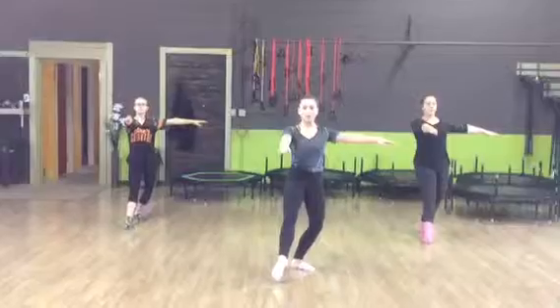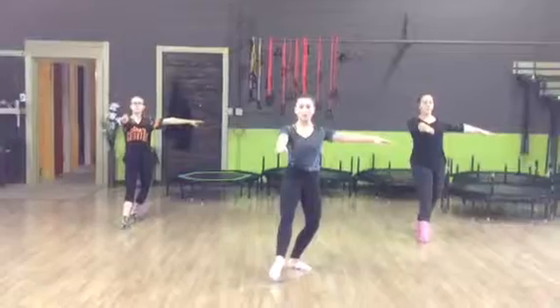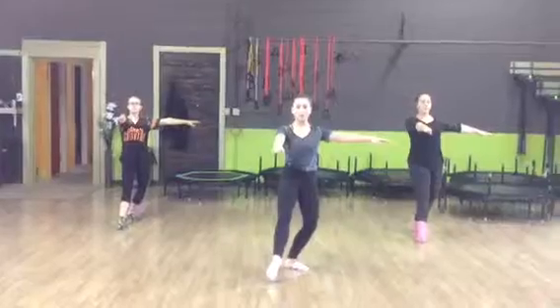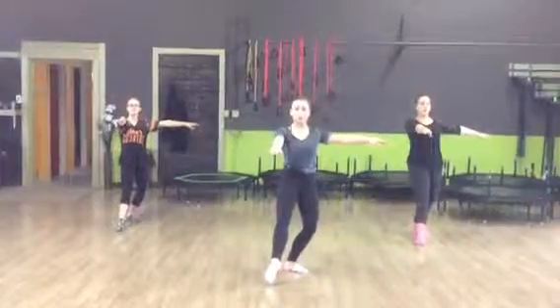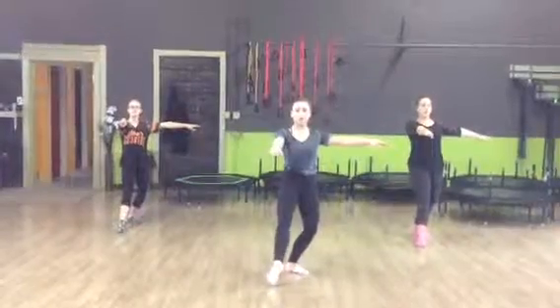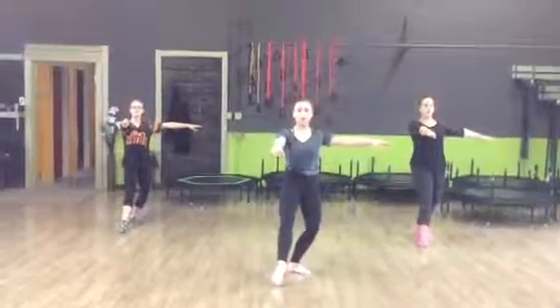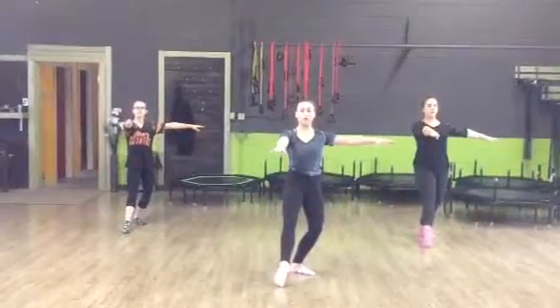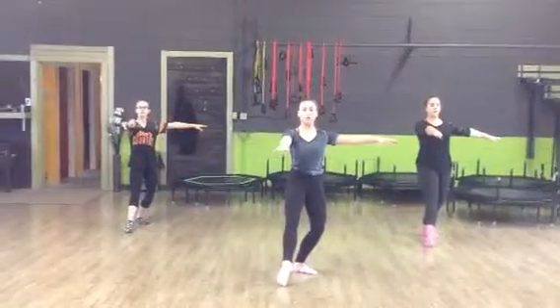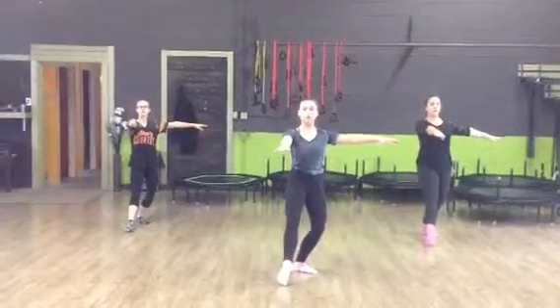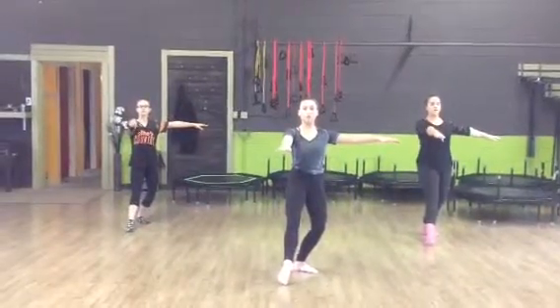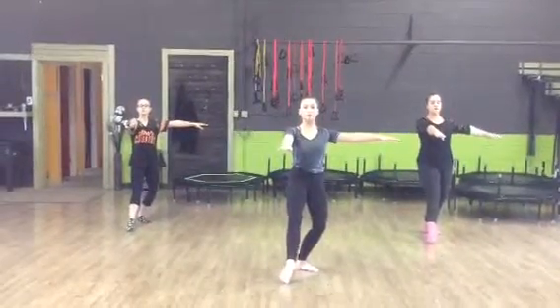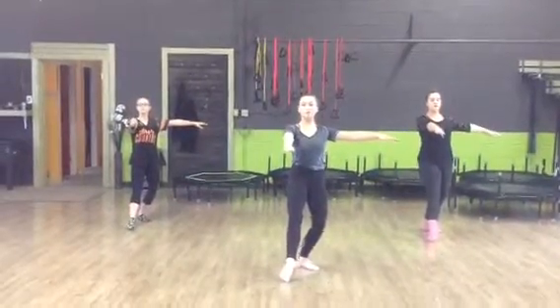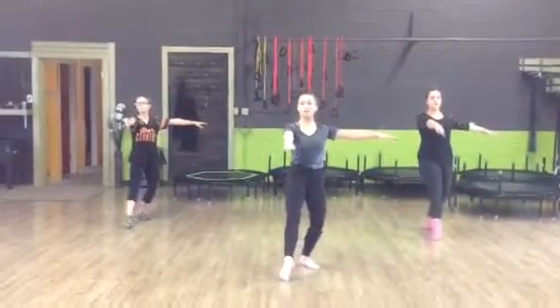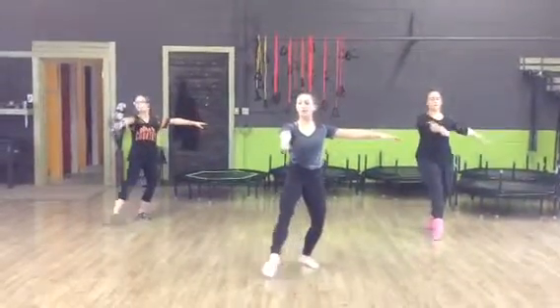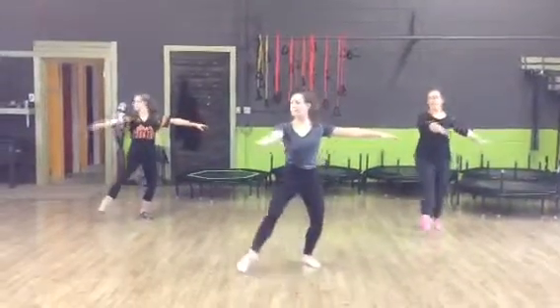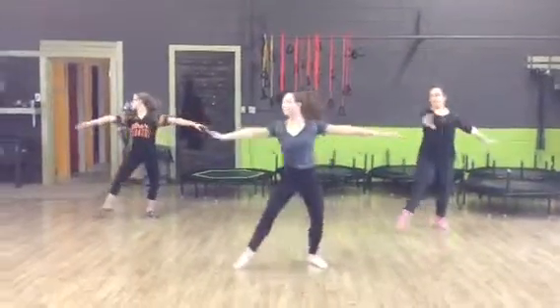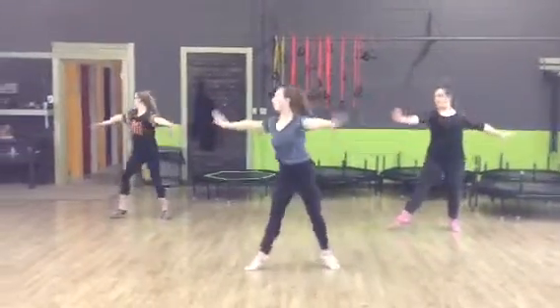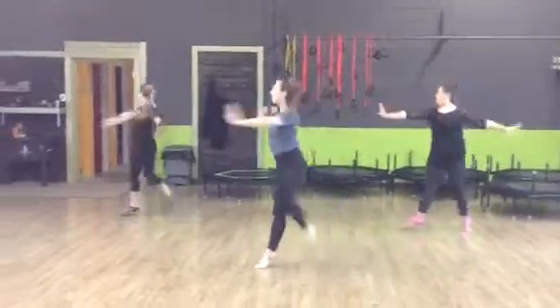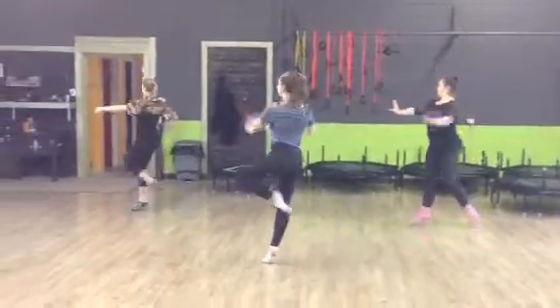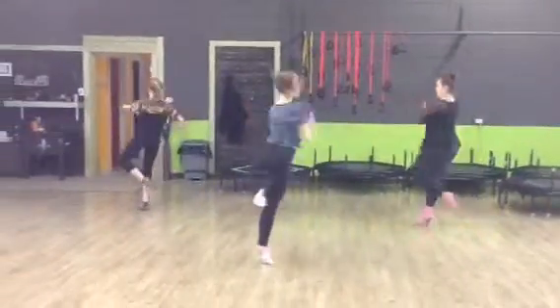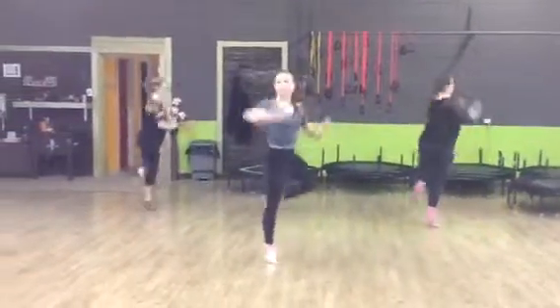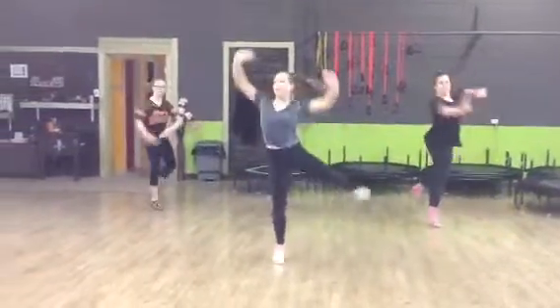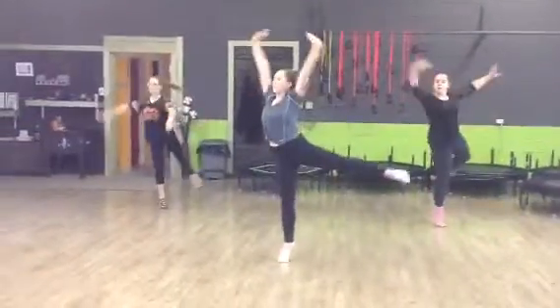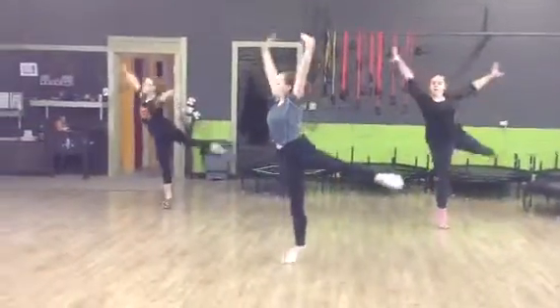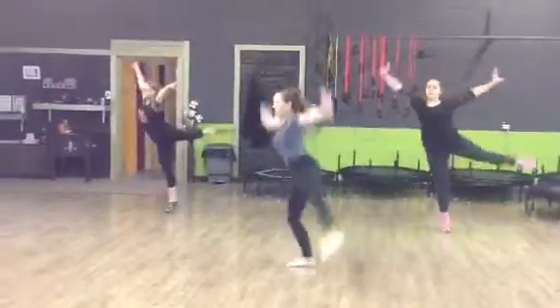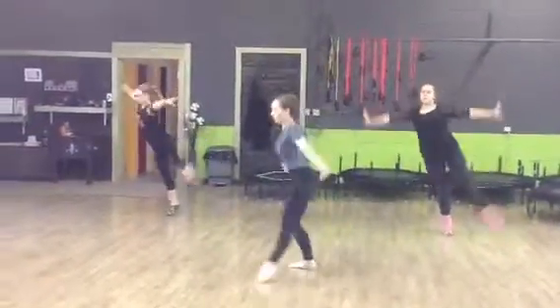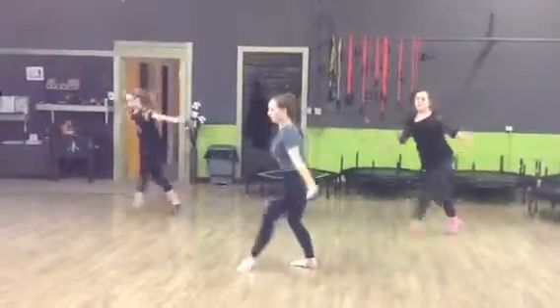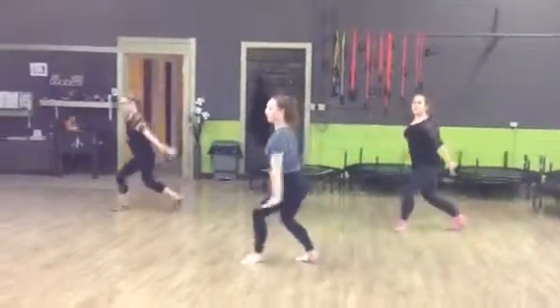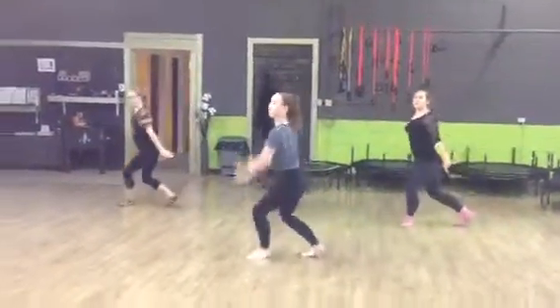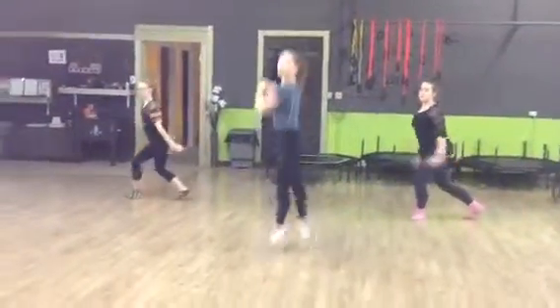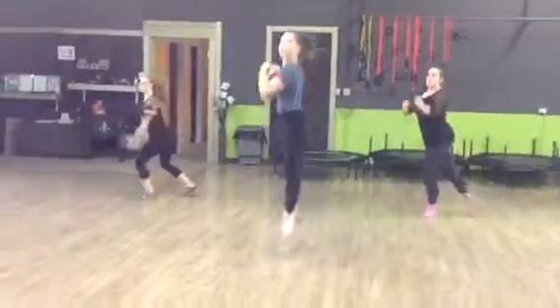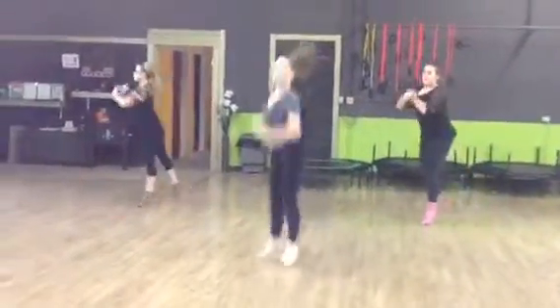5, 6, 7, go. 1, 2, that's a posé turn to arabesque.